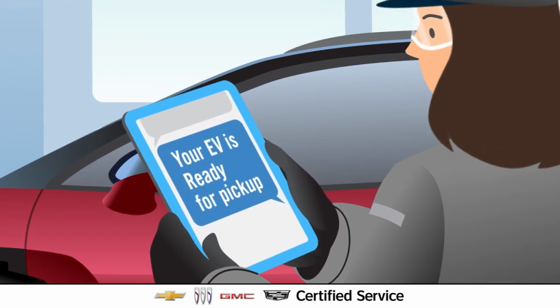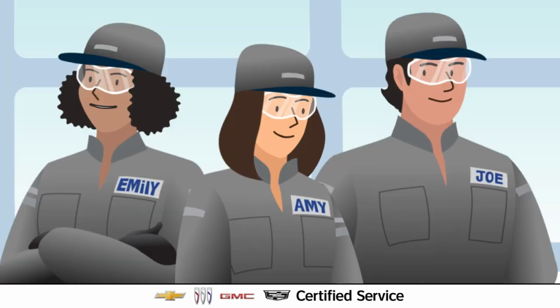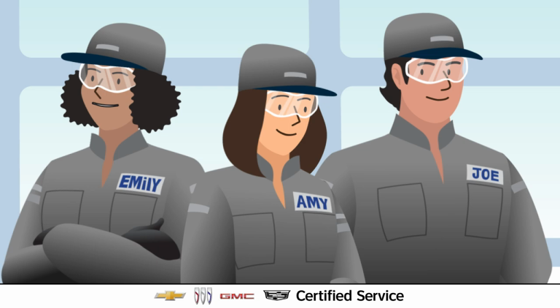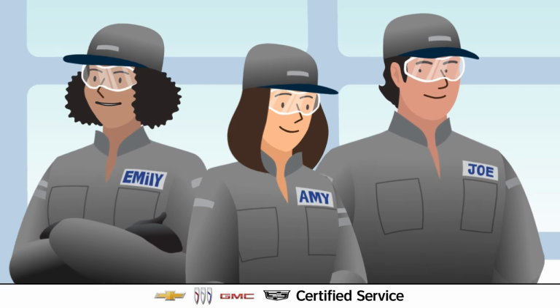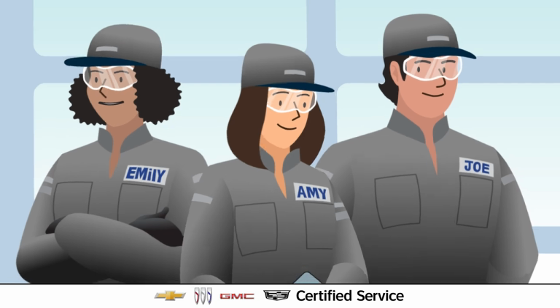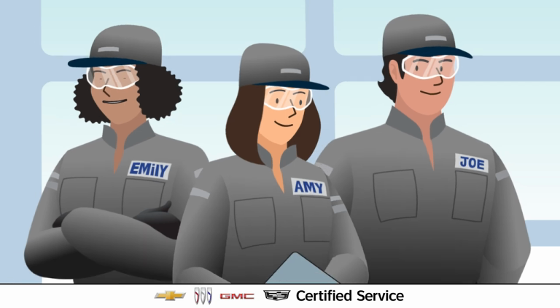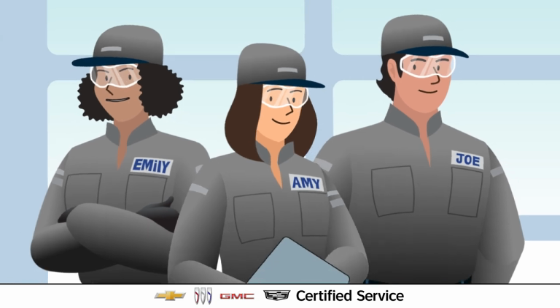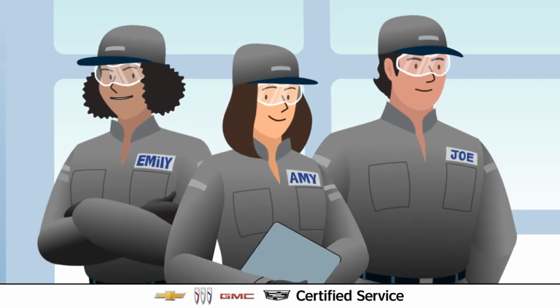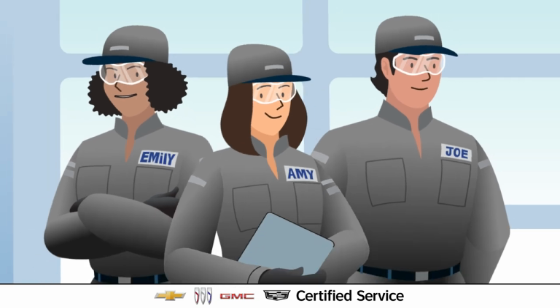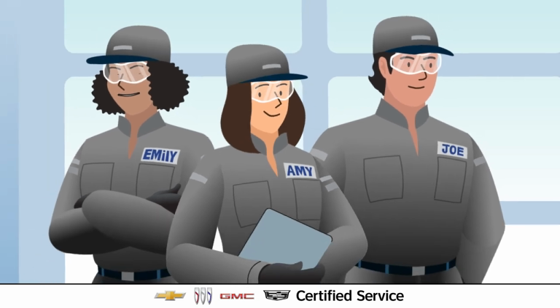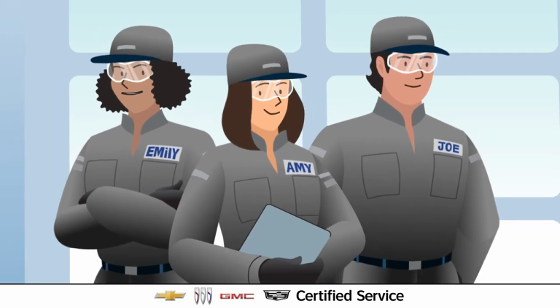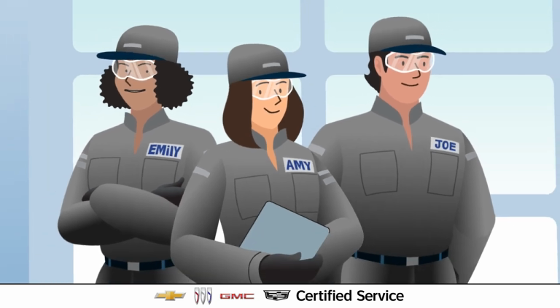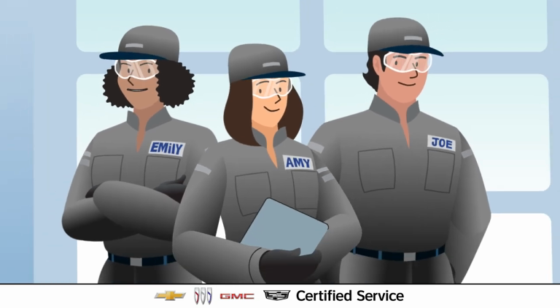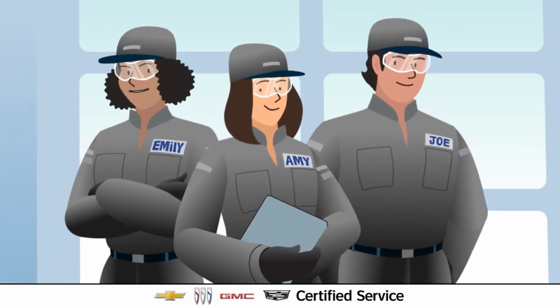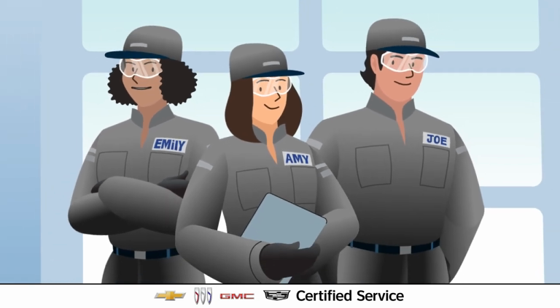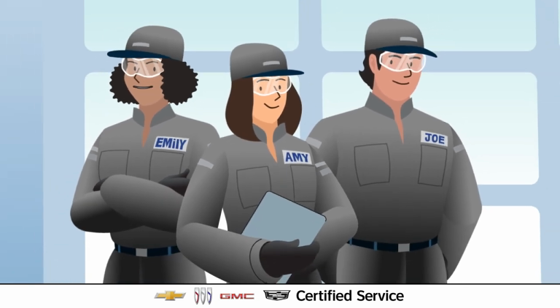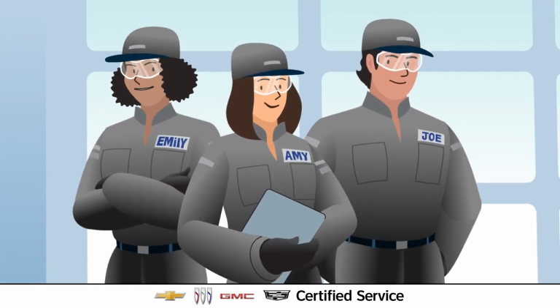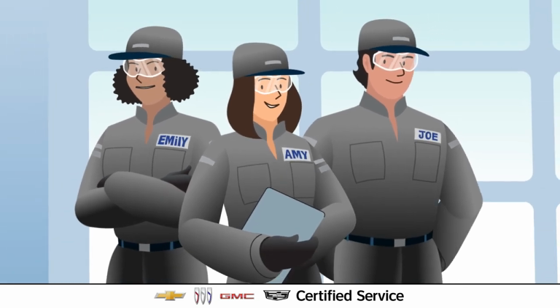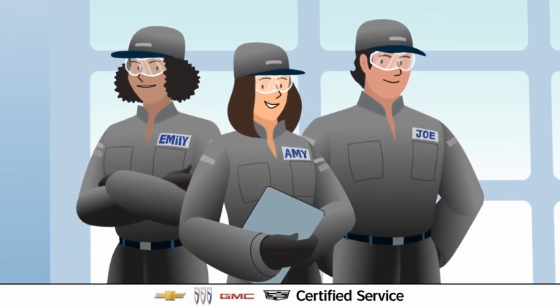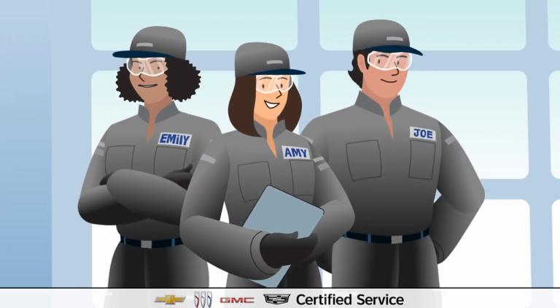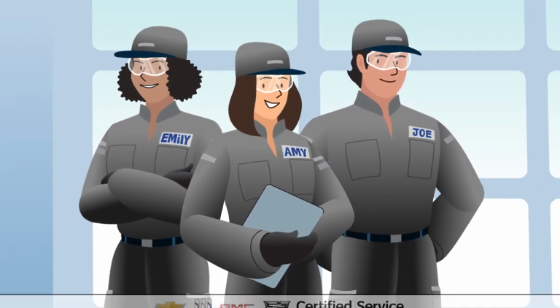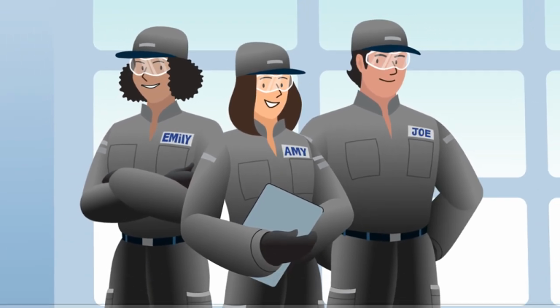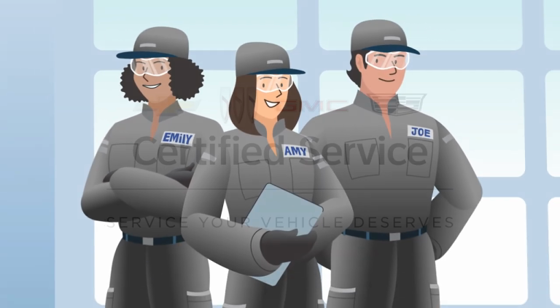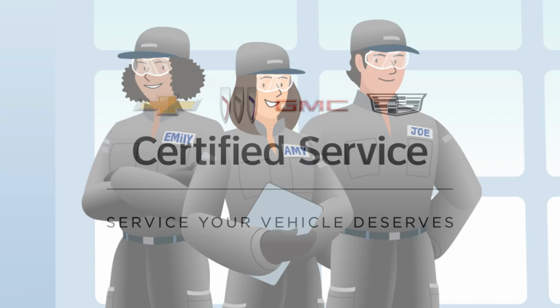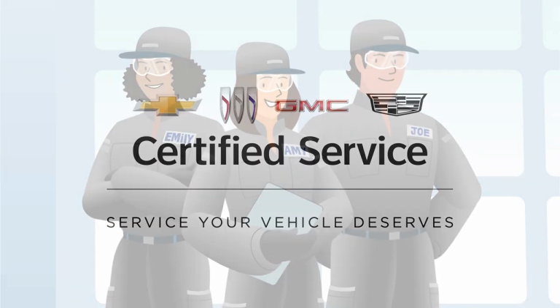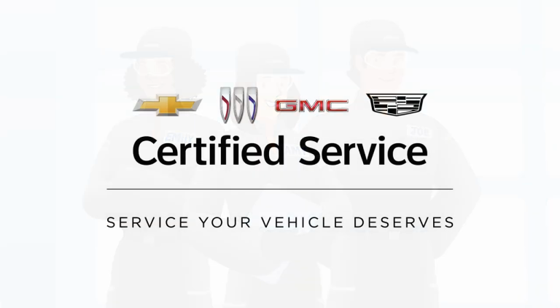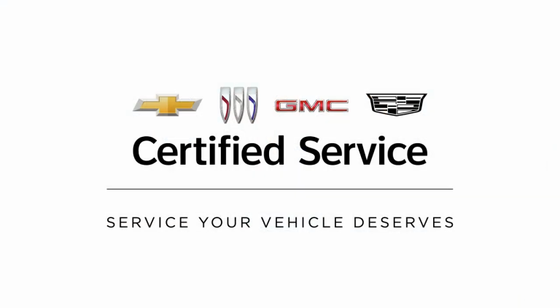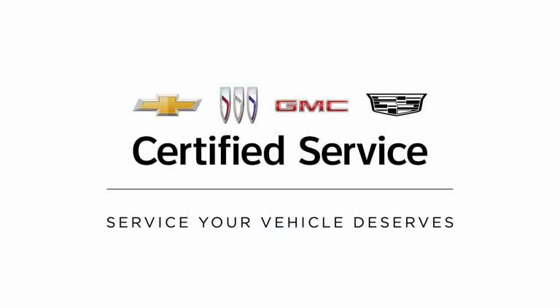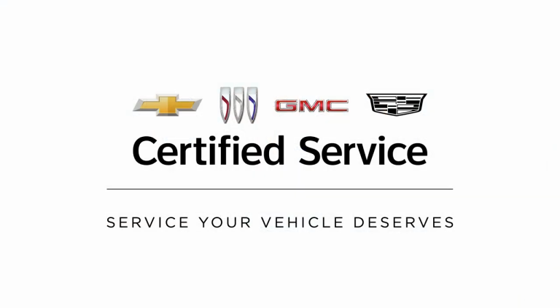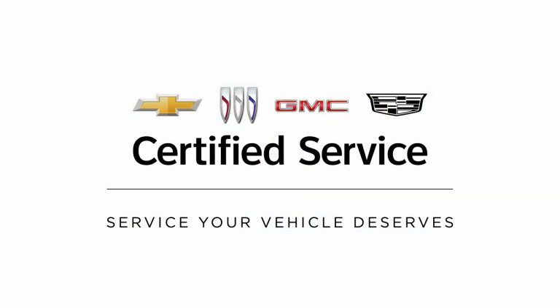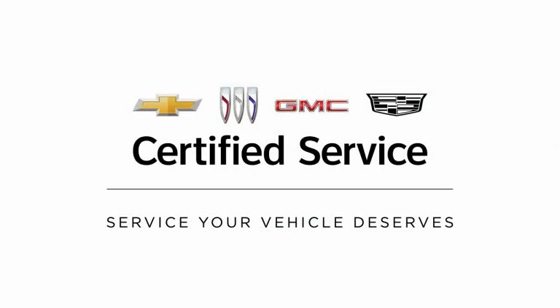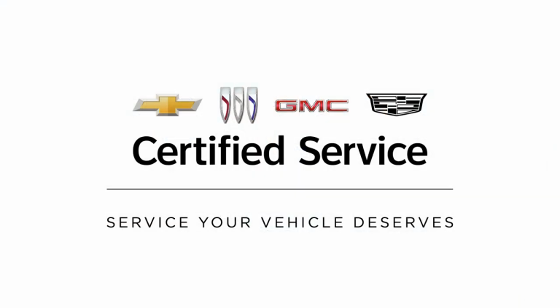With Certified Service expertise, owners can trust they are getting the service their EV deserves.